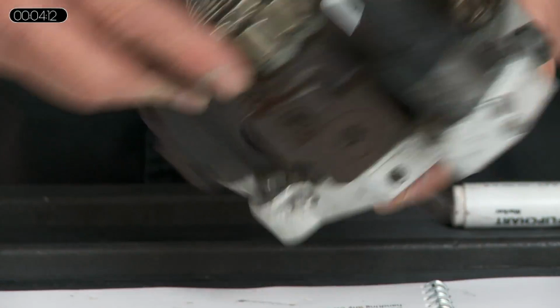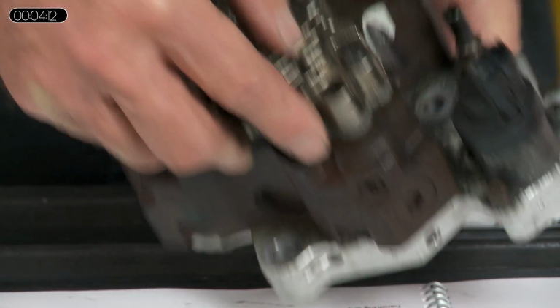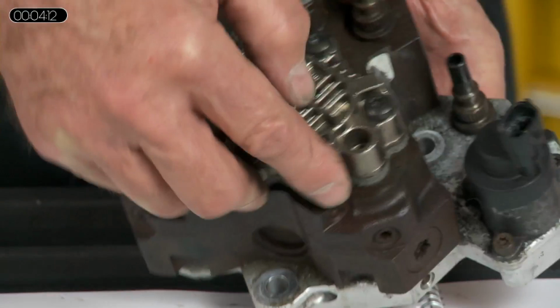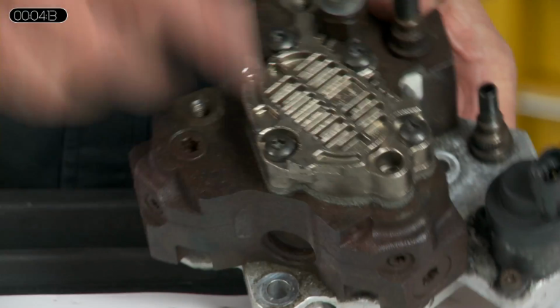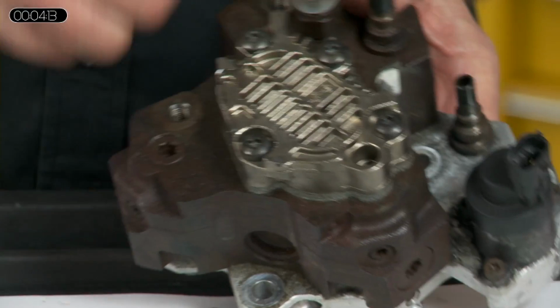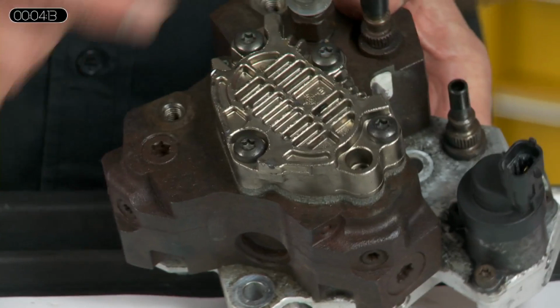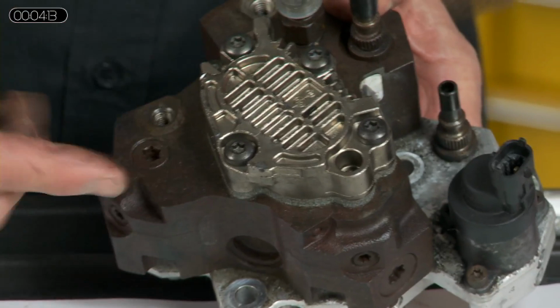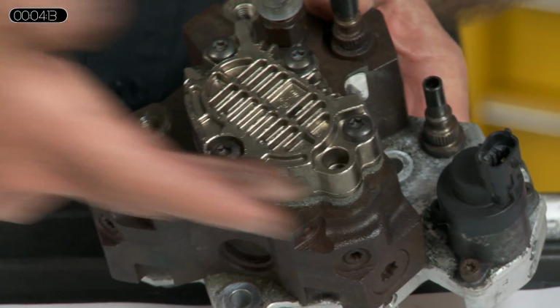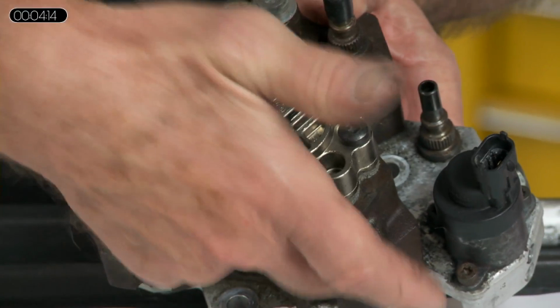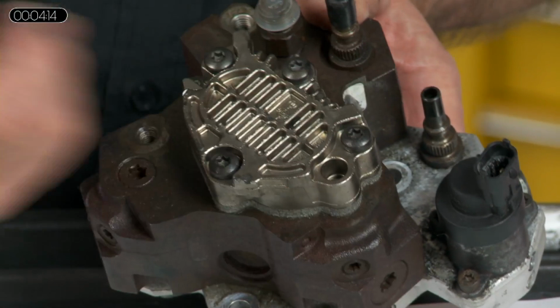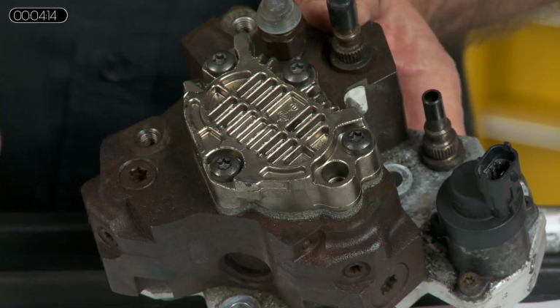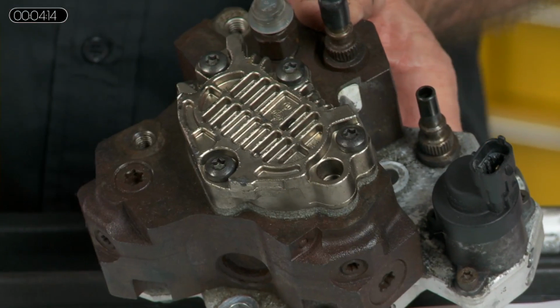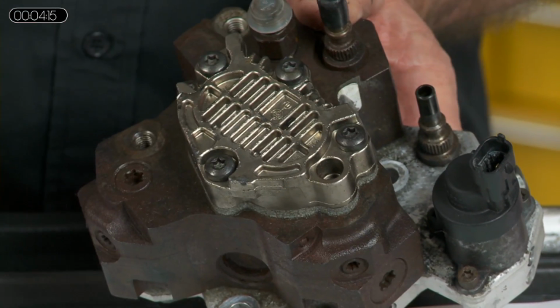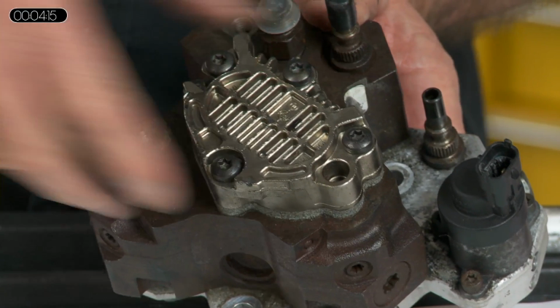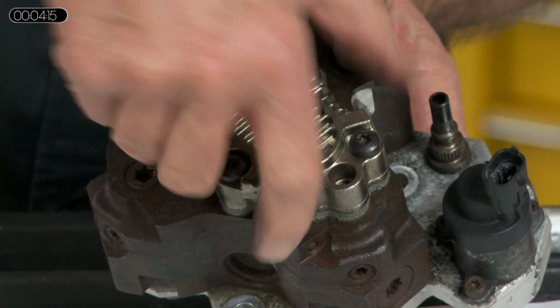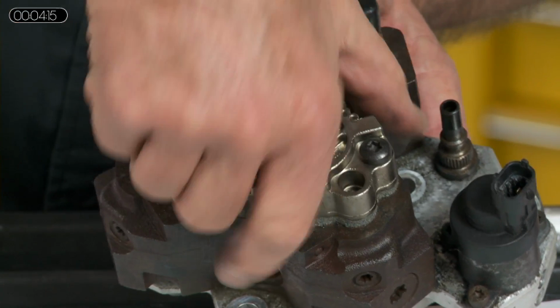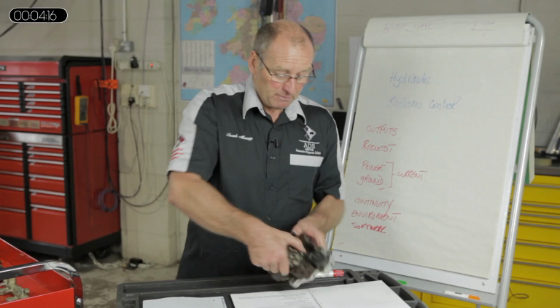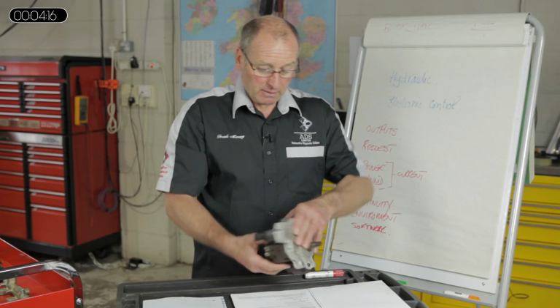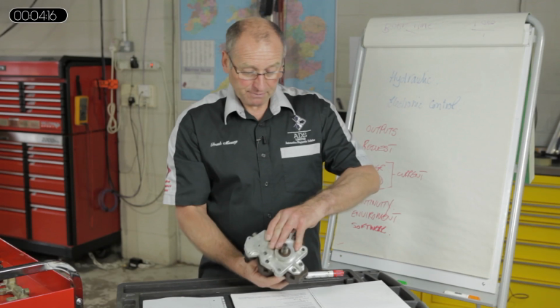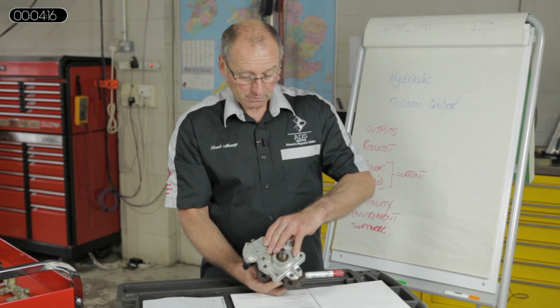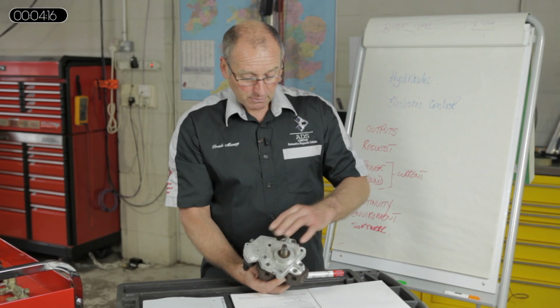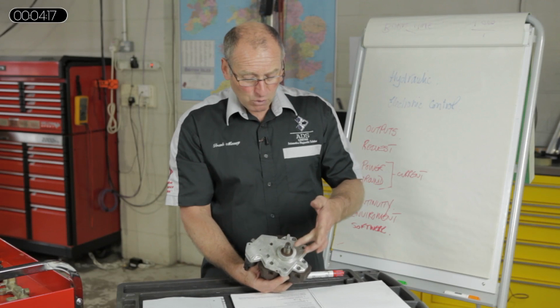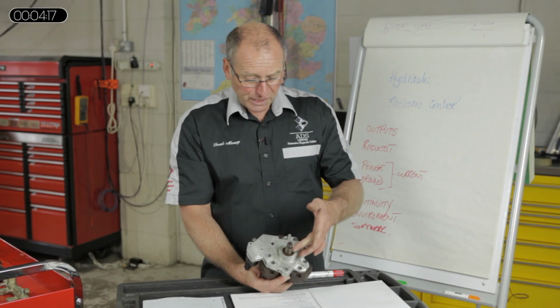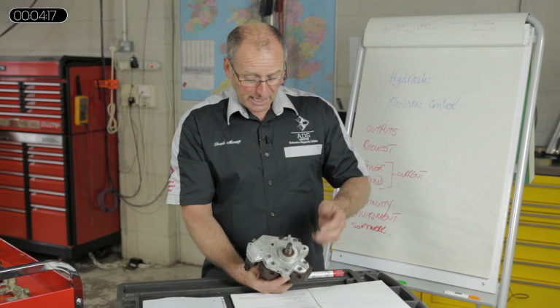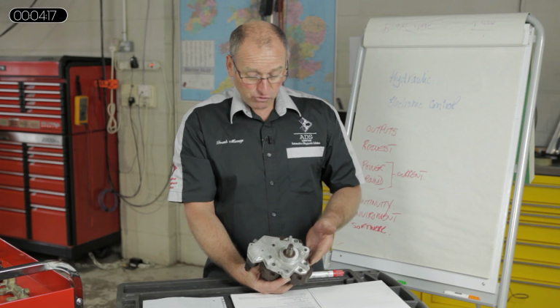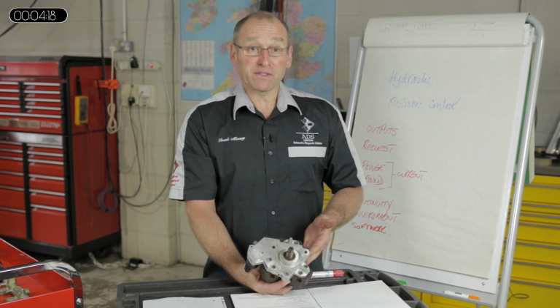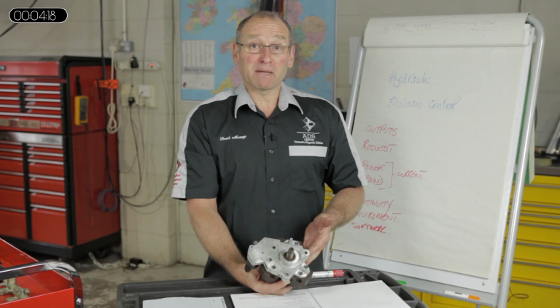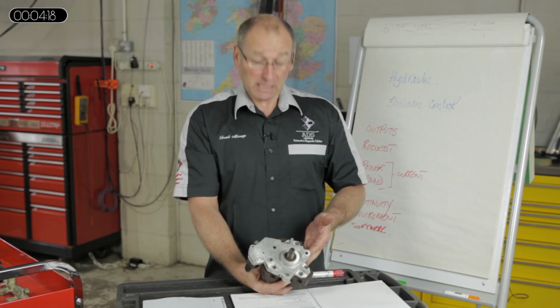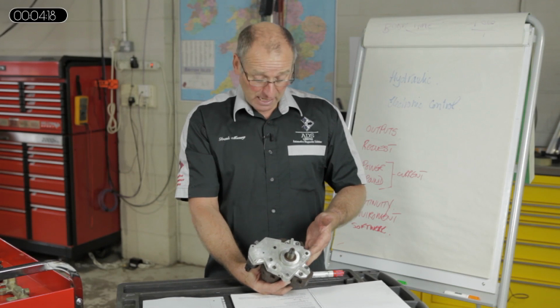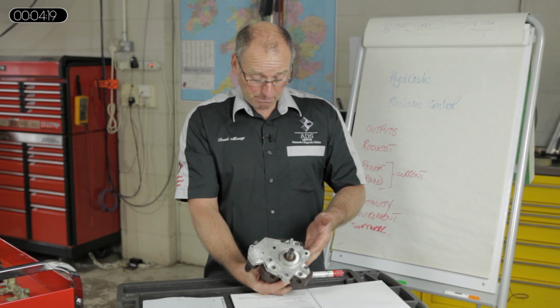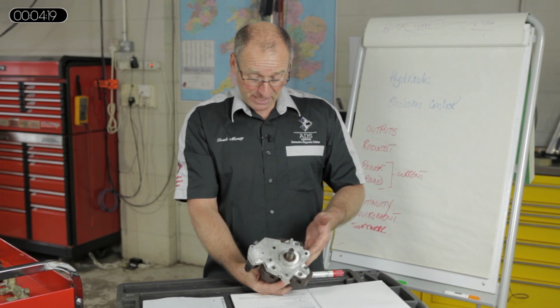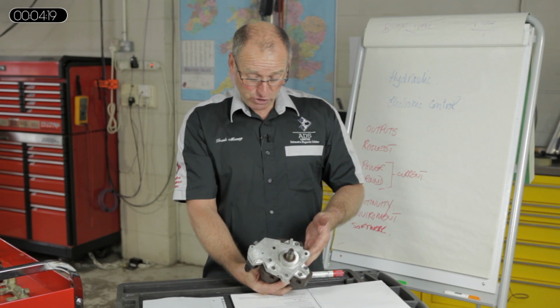So effectively this pump has a suction device, a low pressure stage, and a three-piston high pressure stage. Once again, there are three pumping elements in that pump, driven mechanically by the engine.